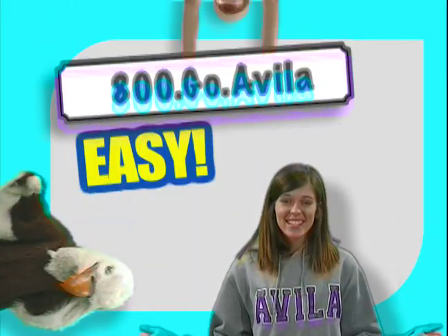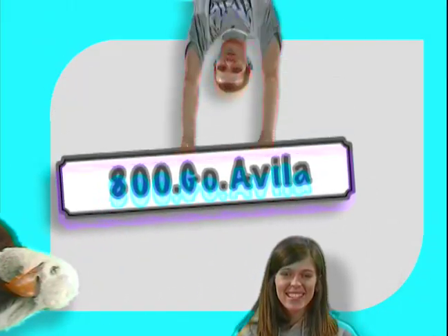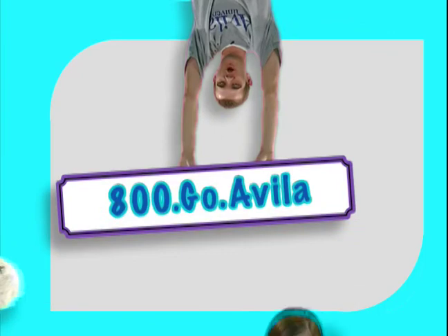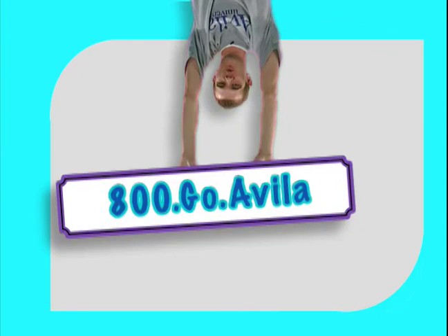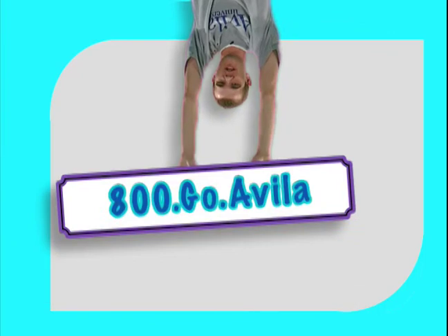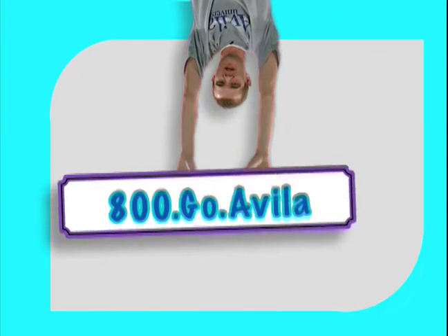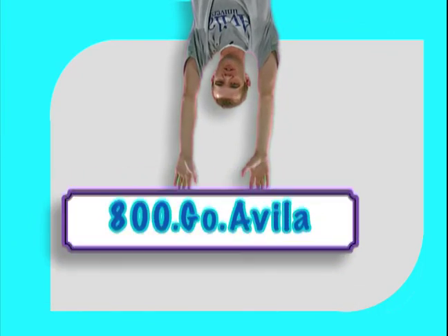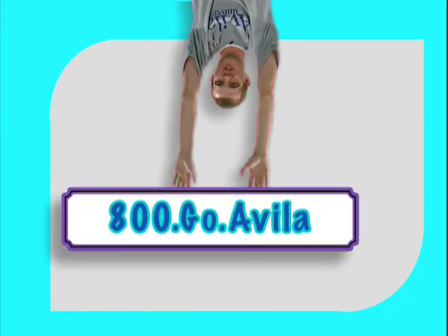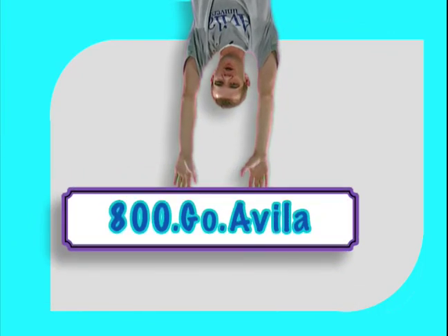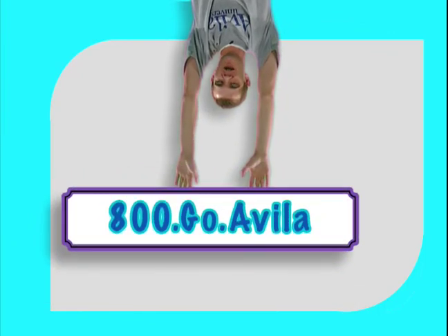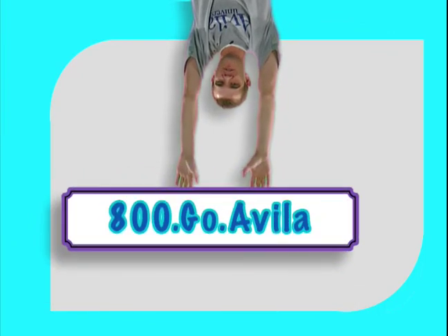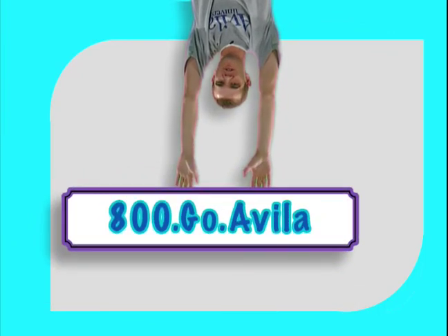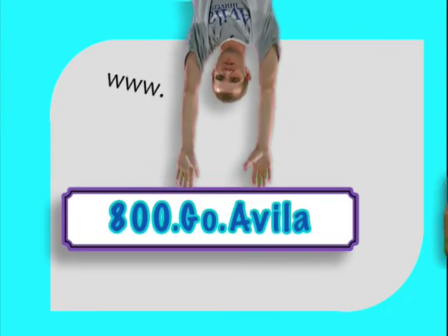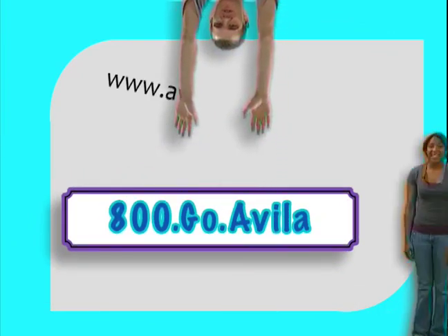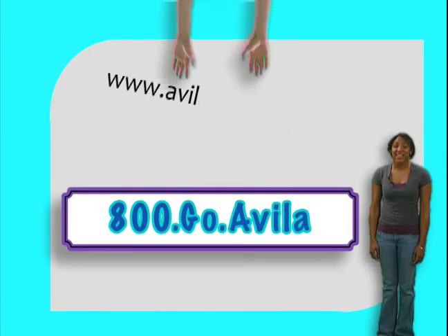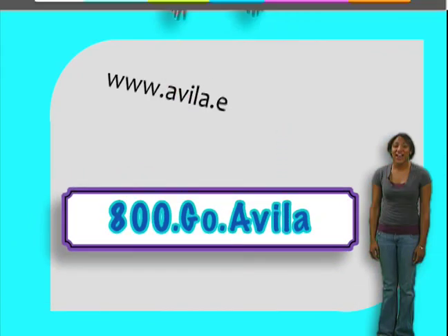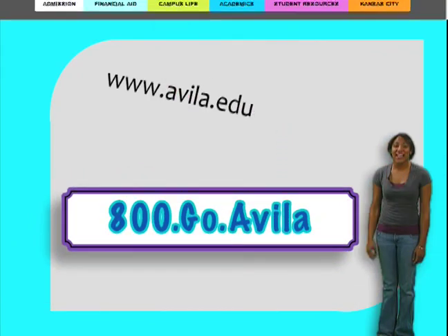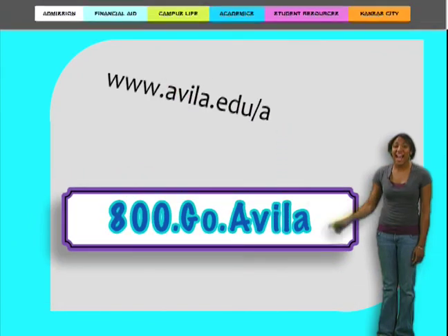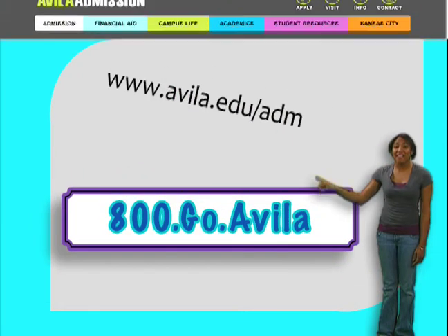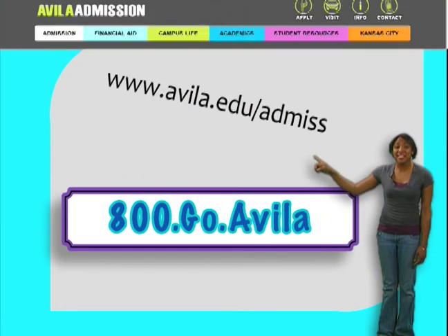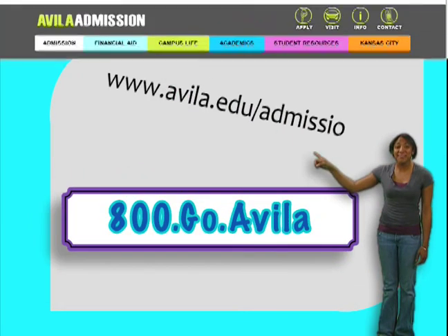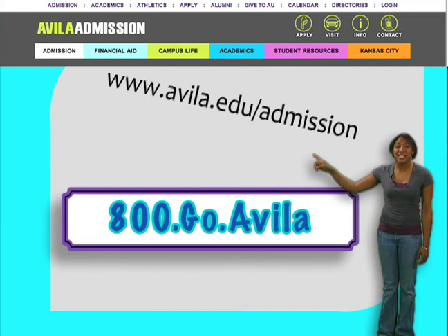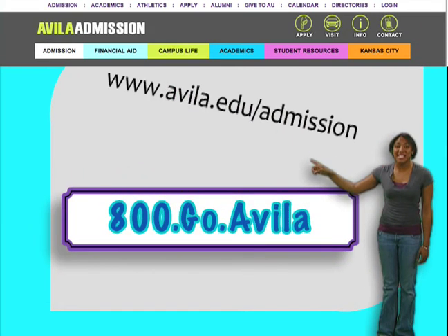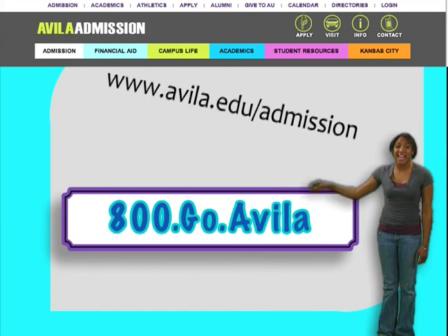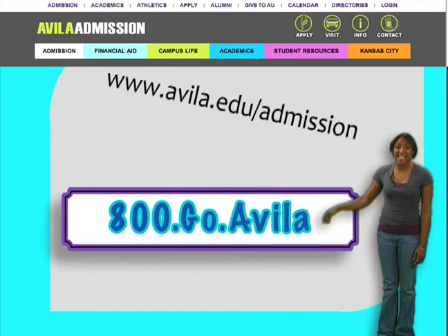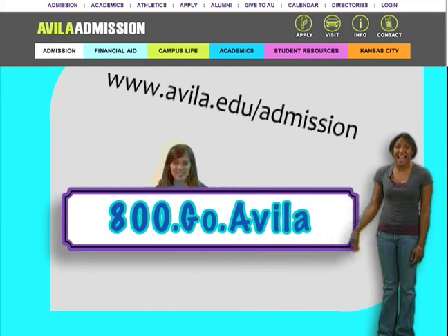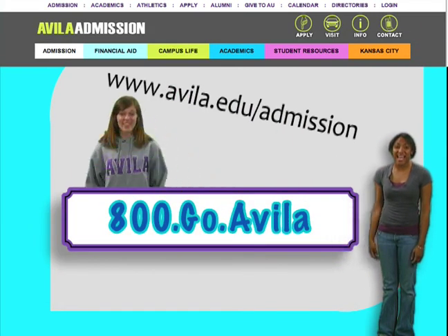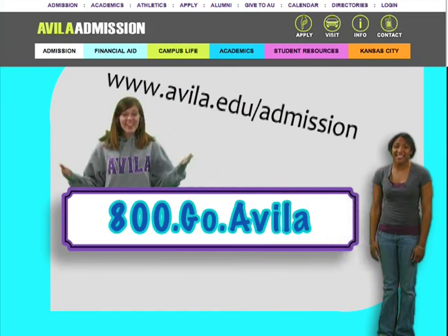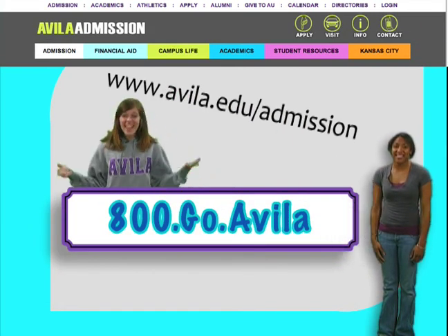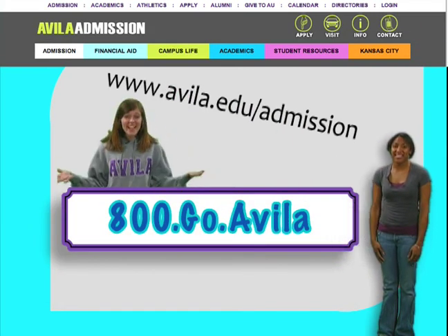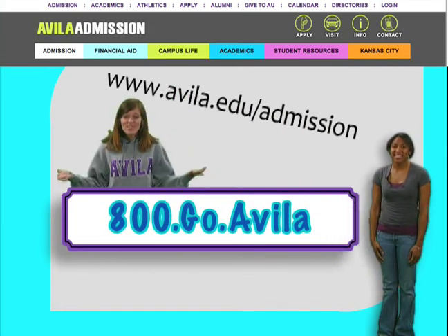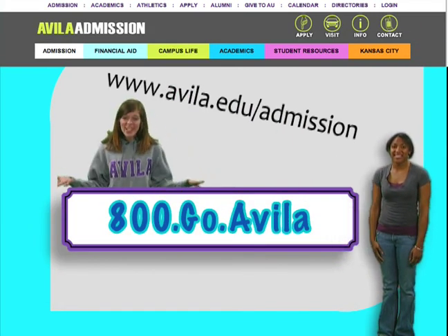Call 1-800-GO-AVOLA. Log on to Avala's admission site today — online is free!